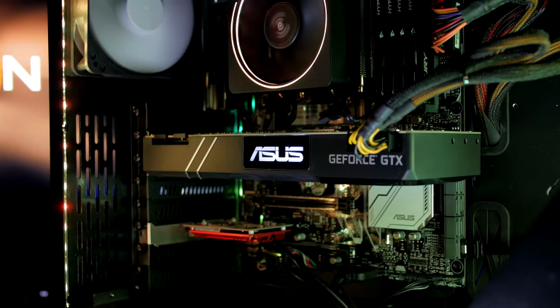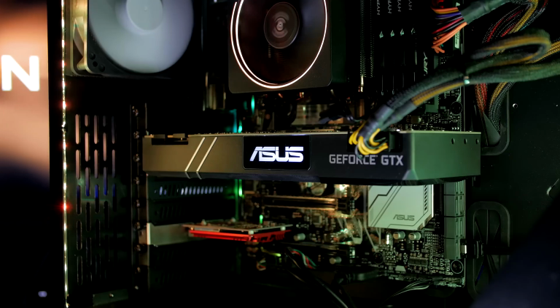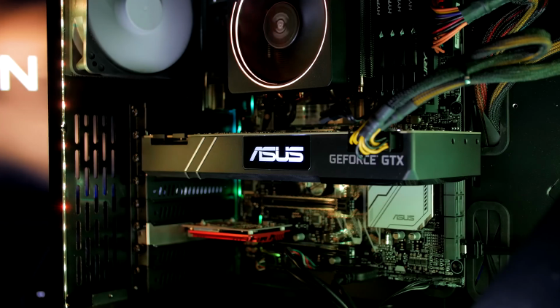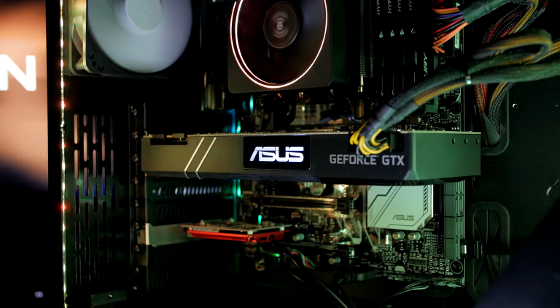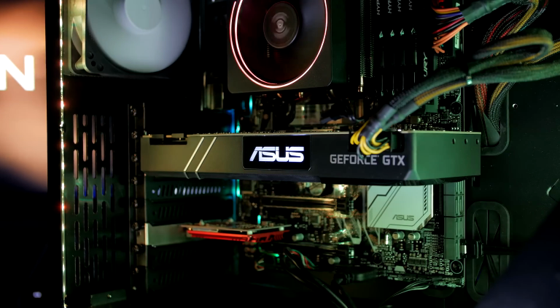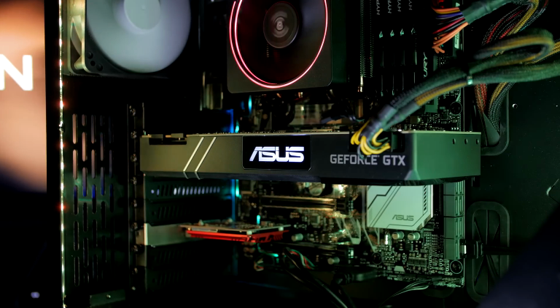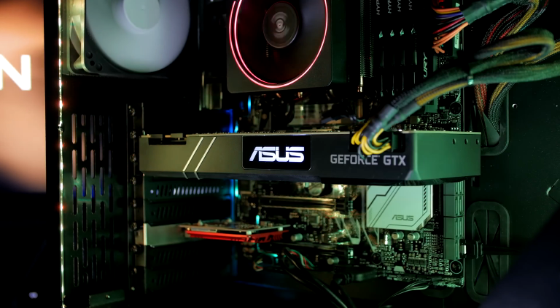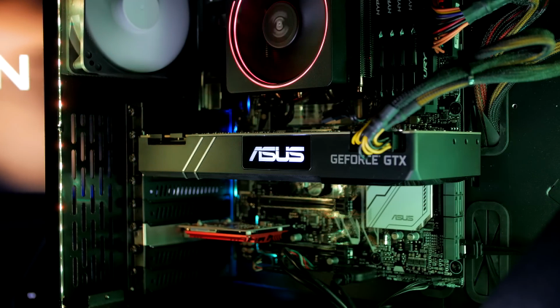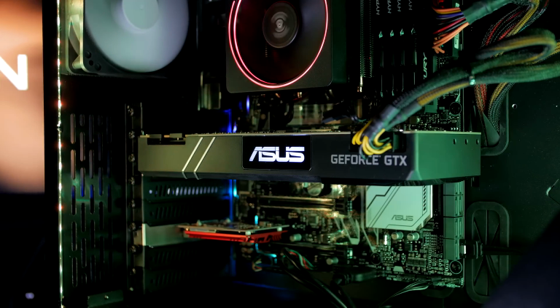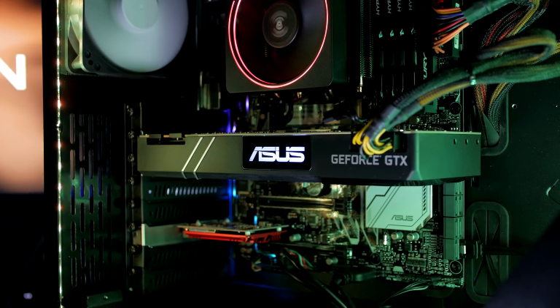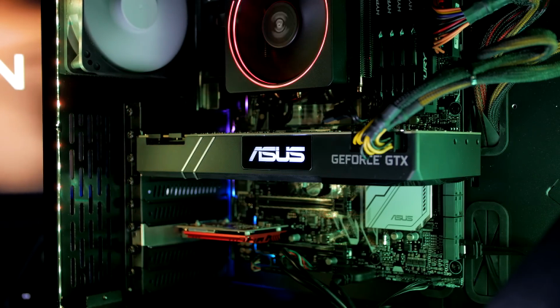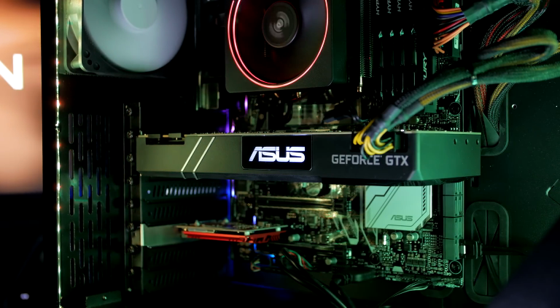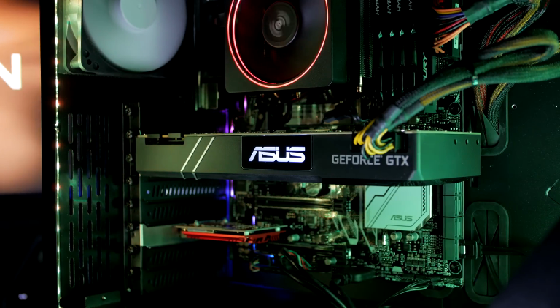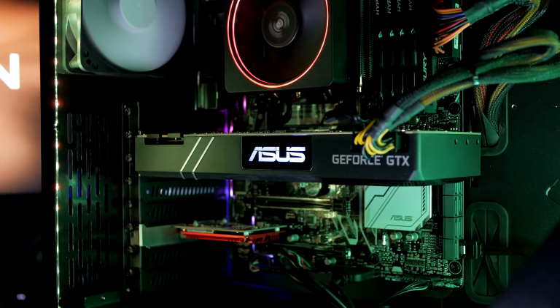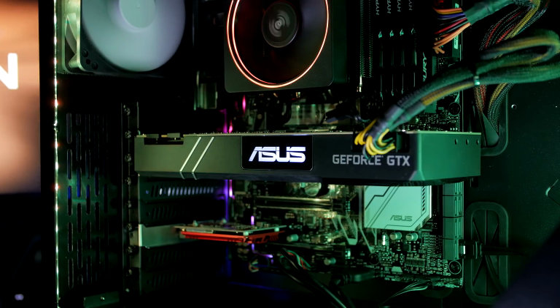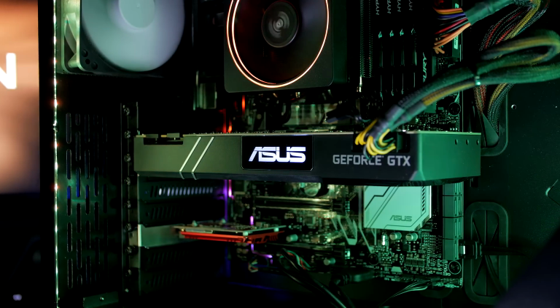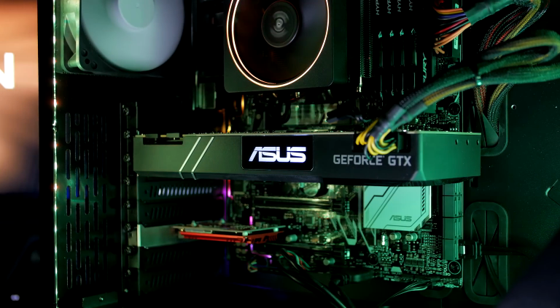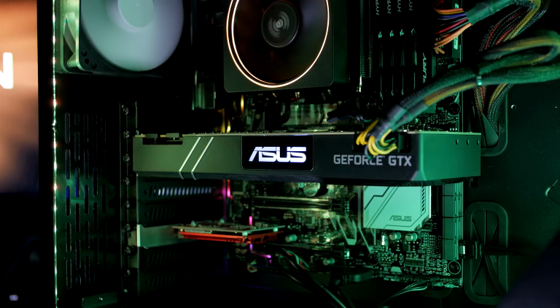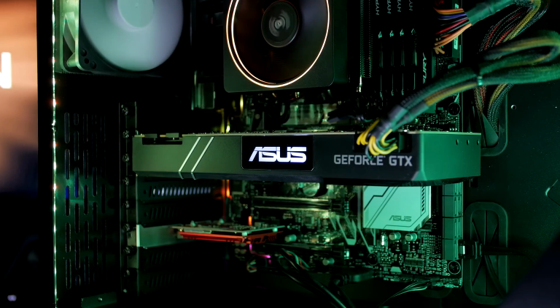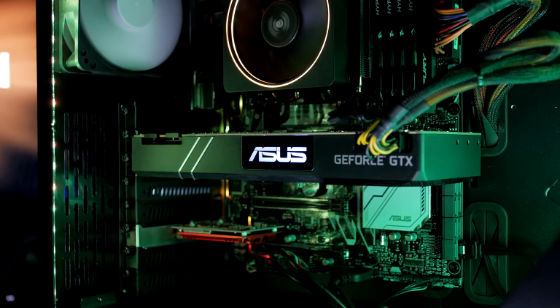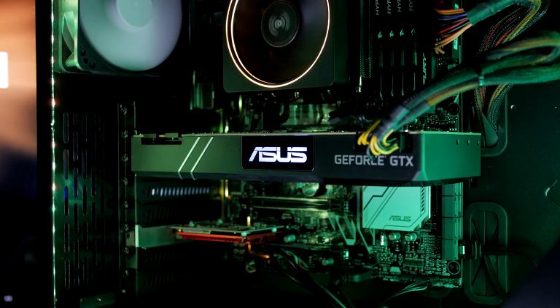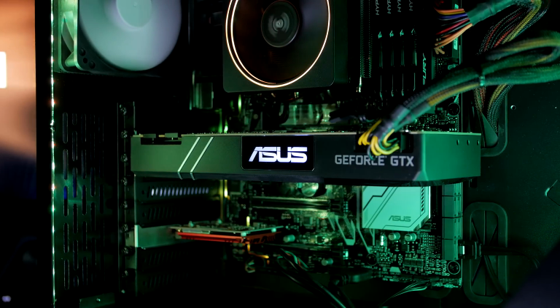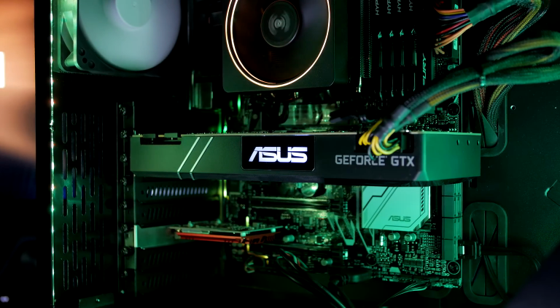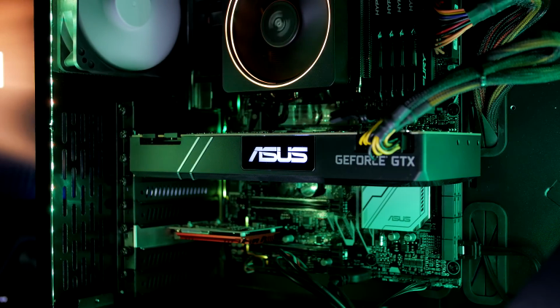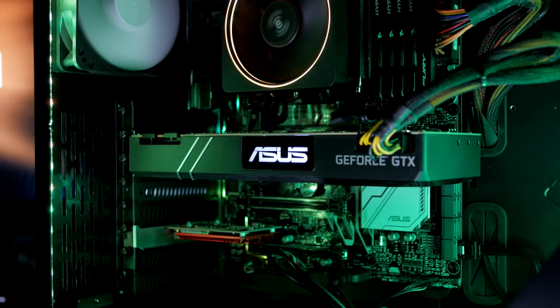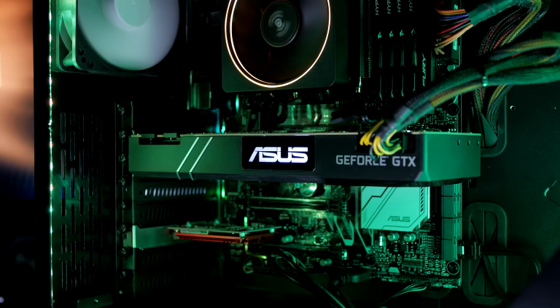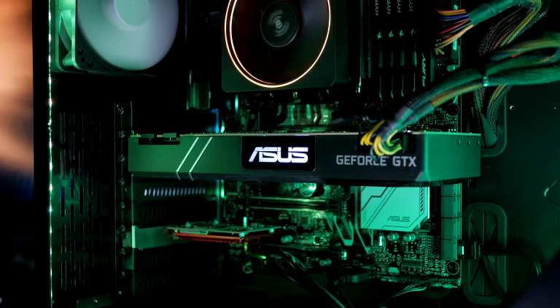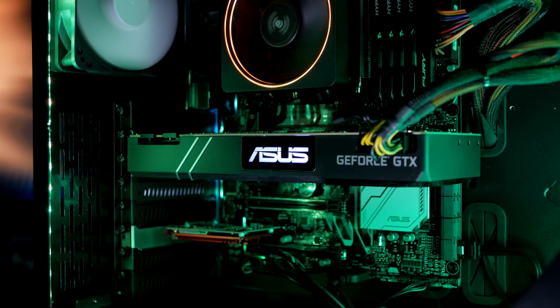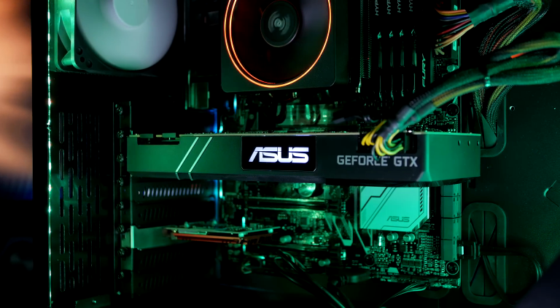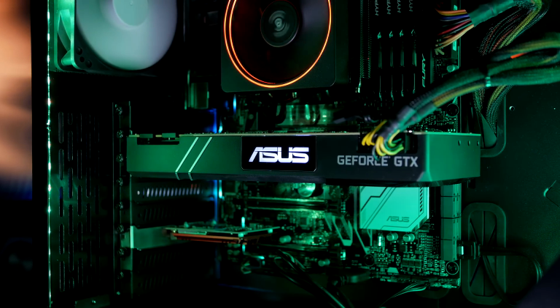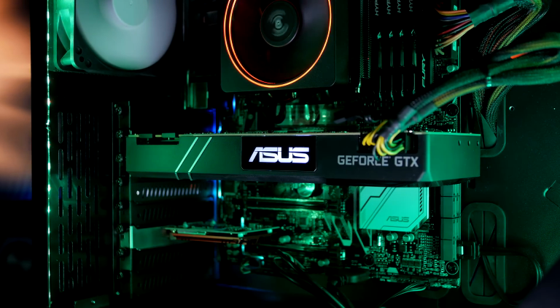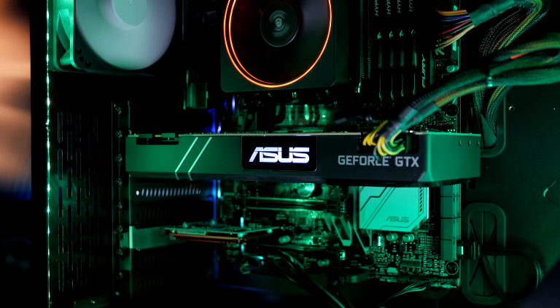Lastly, there's an Asus Turbo 1080 Ti delivering high fidelity gaming.